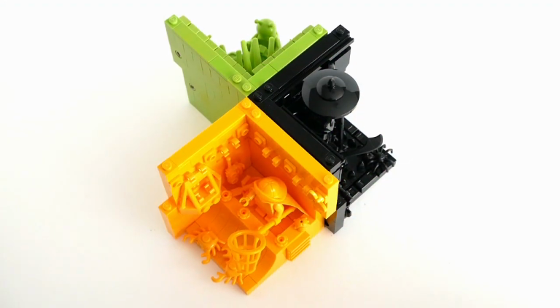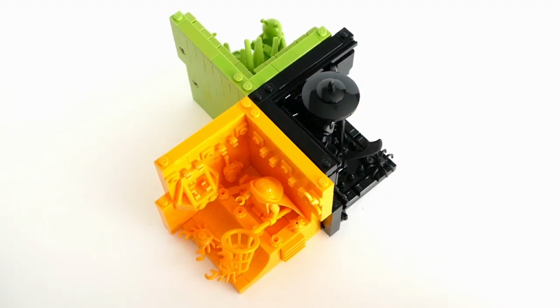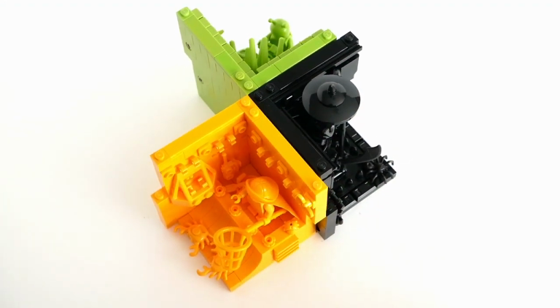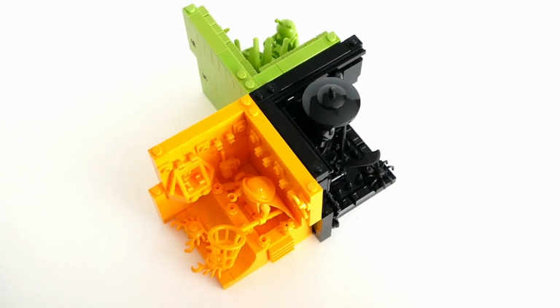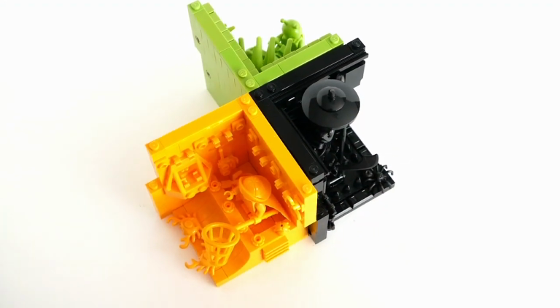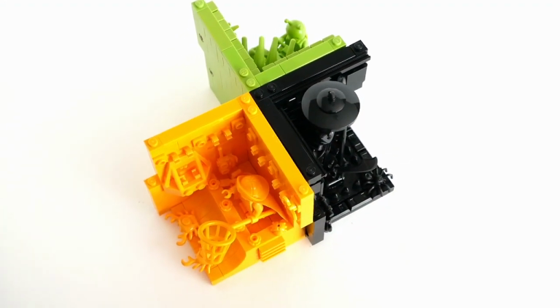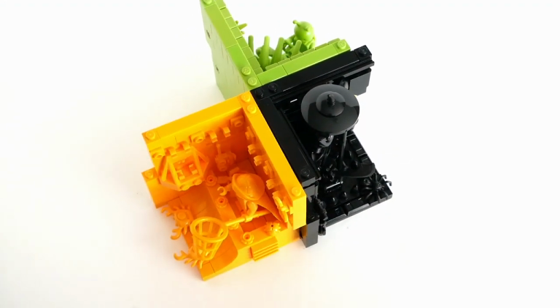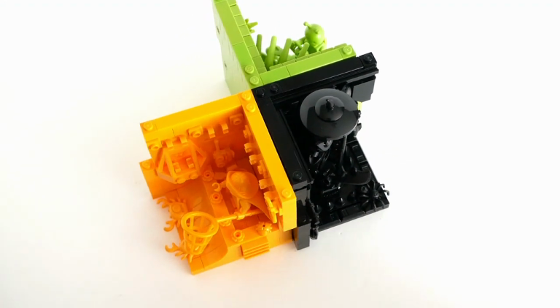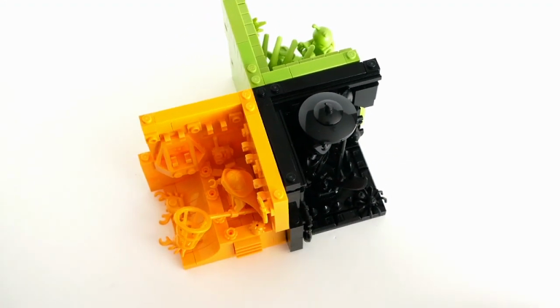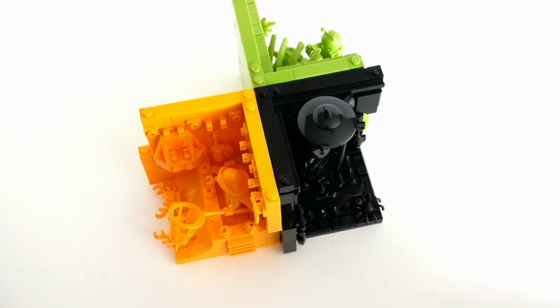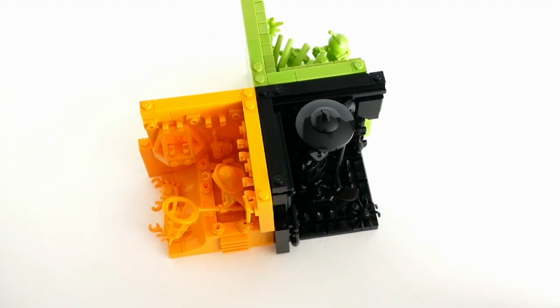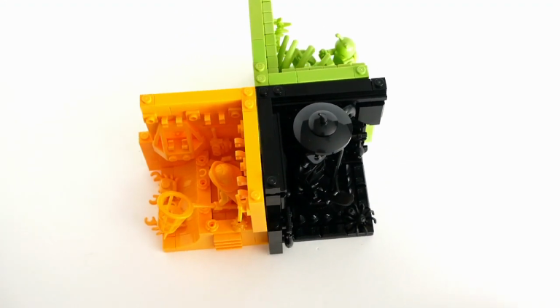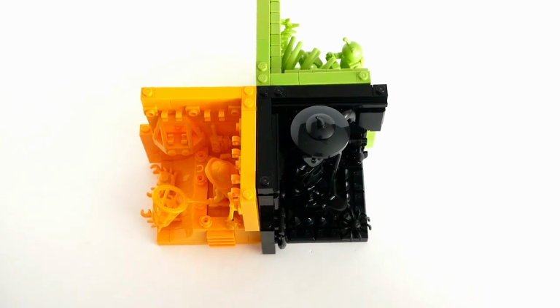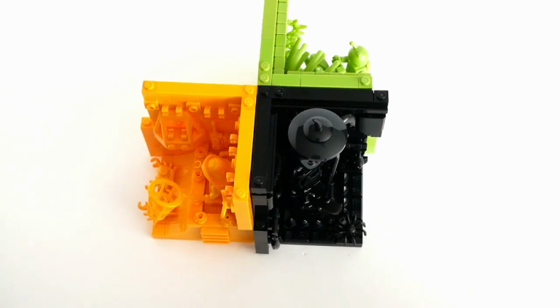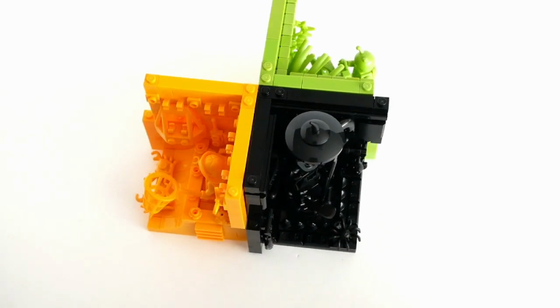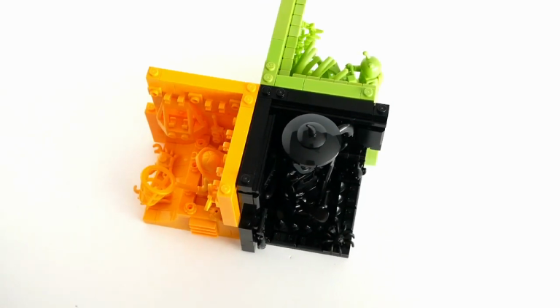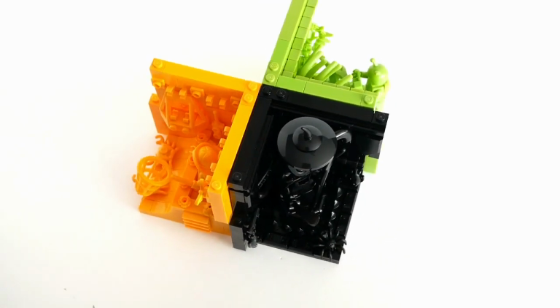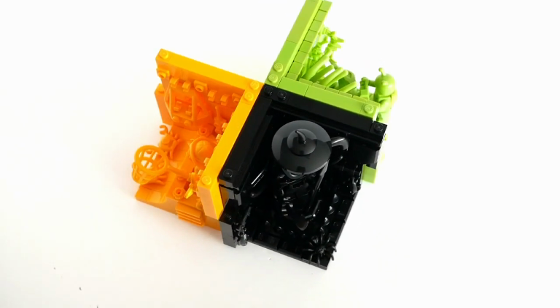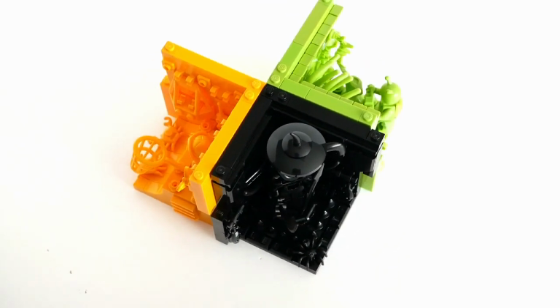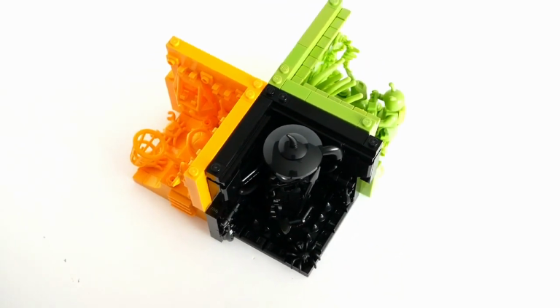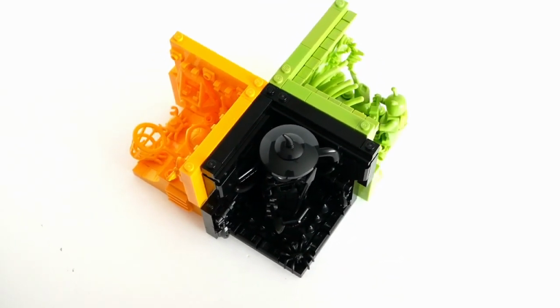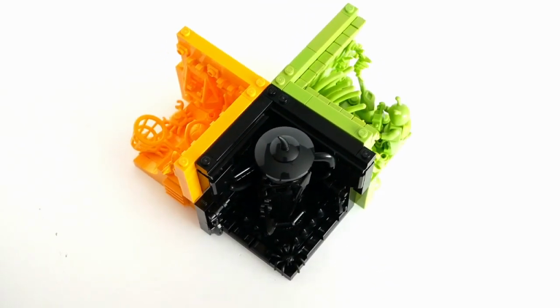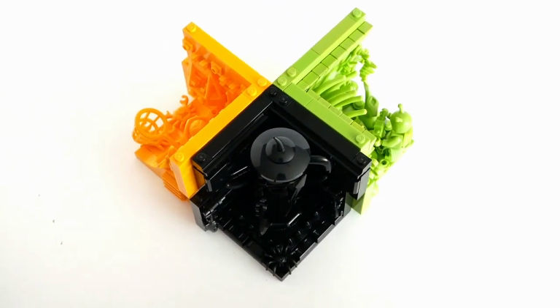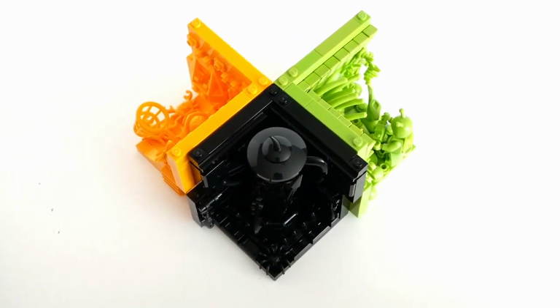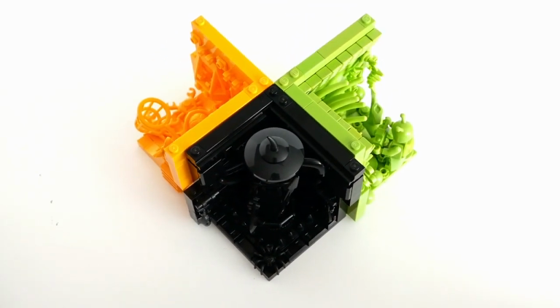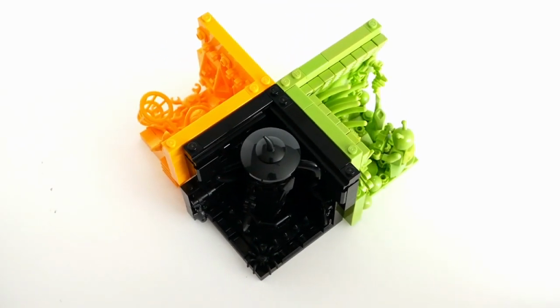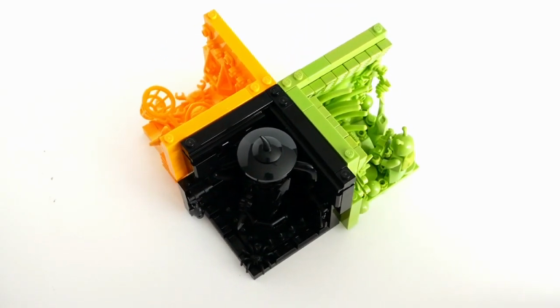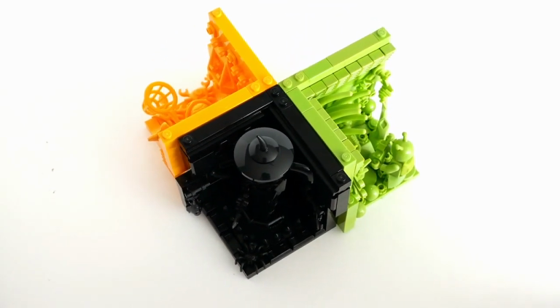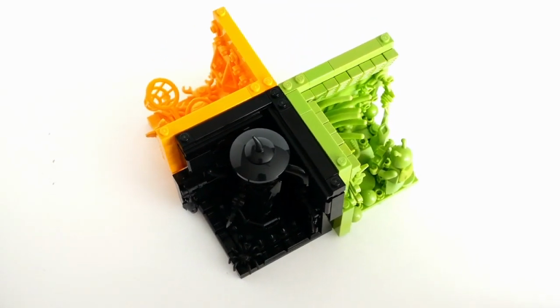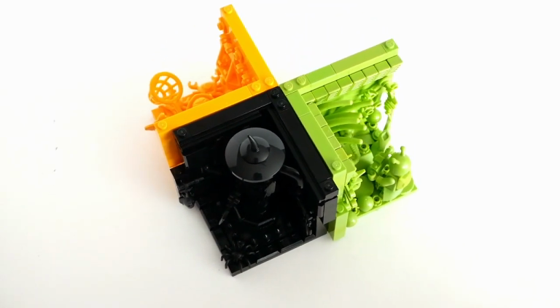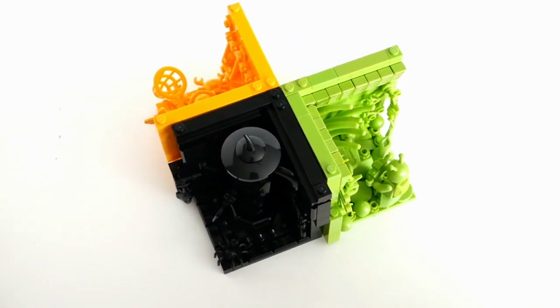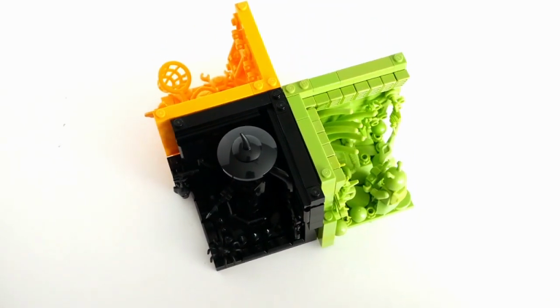The next trio in my monofigure habitats project are the Crabber, the Samurai King and the Xenobiologist.